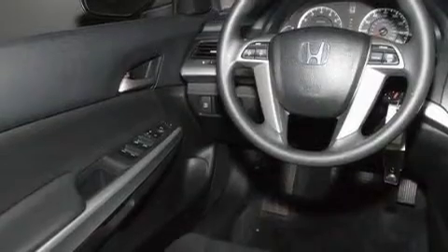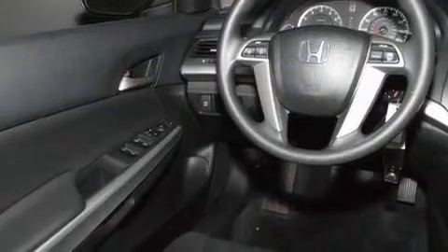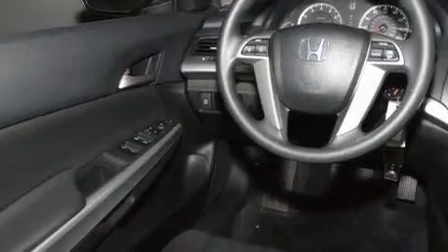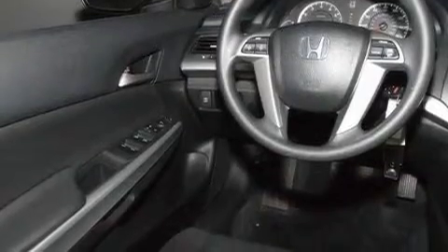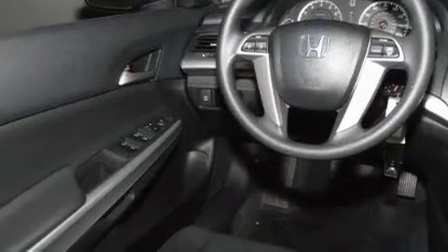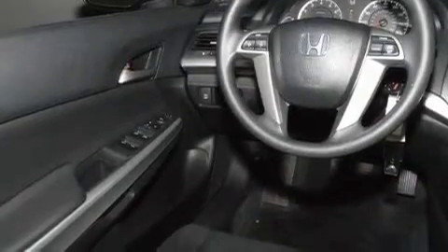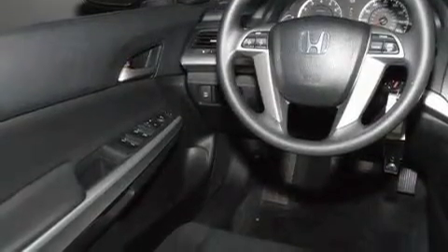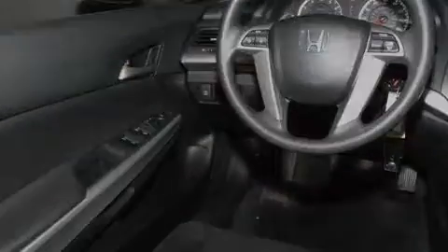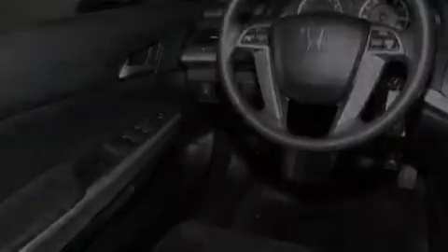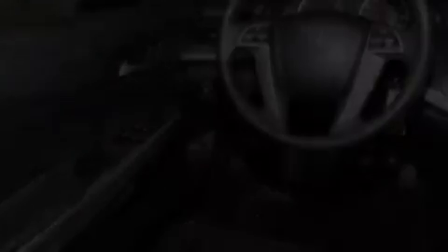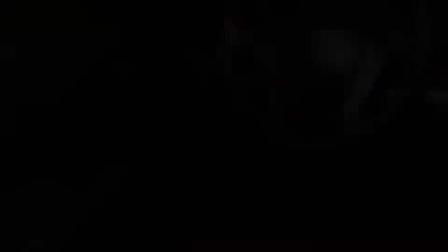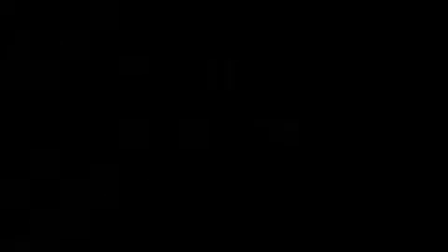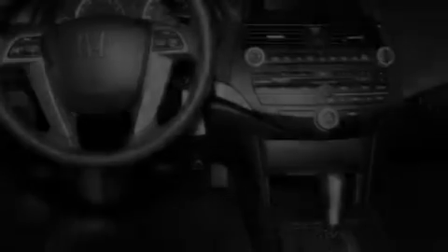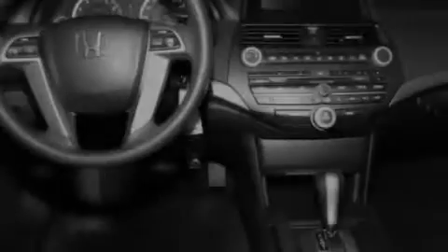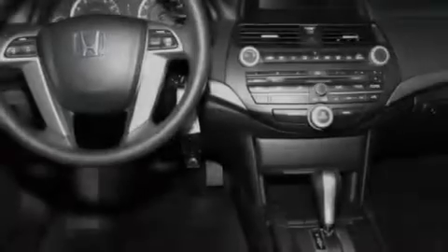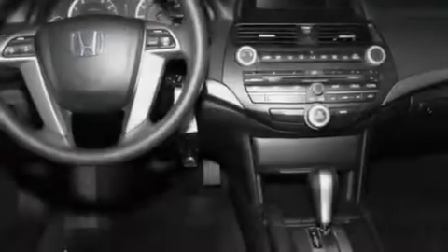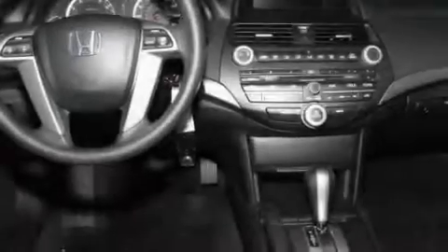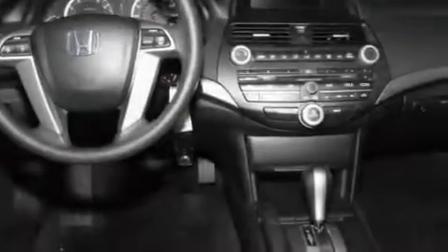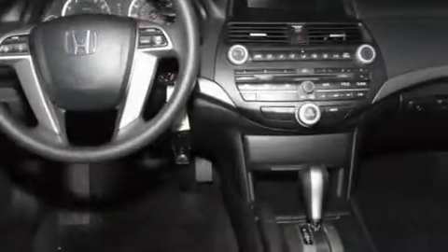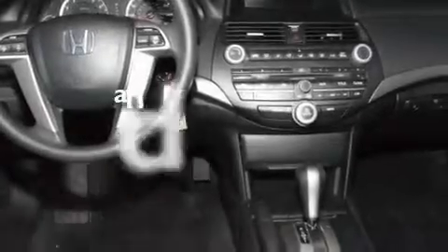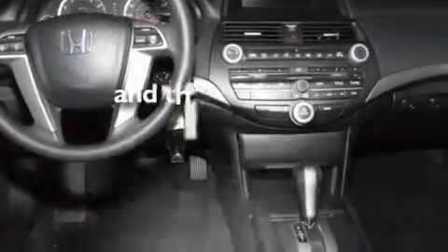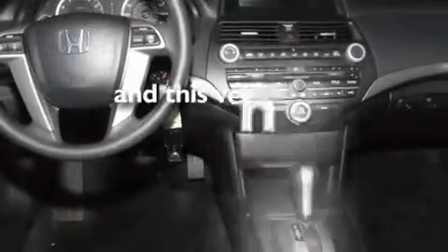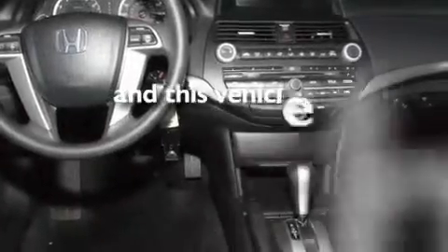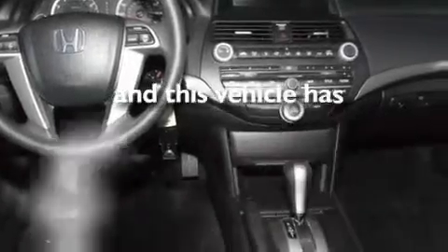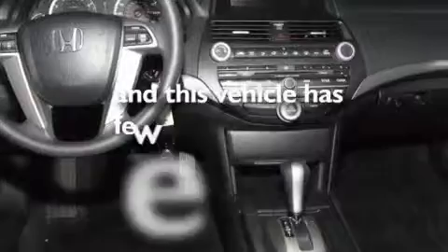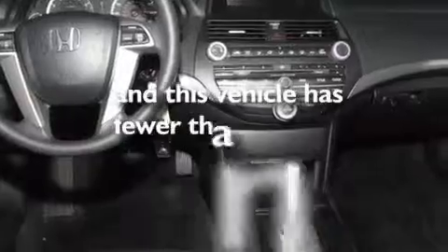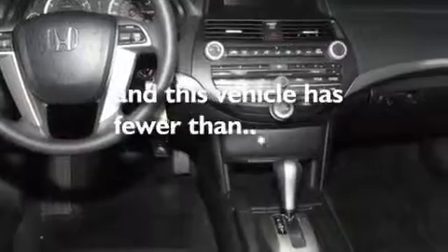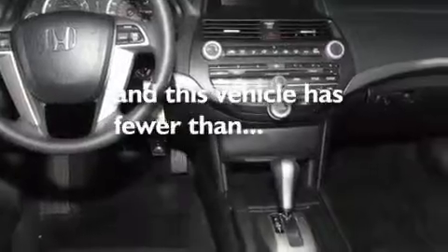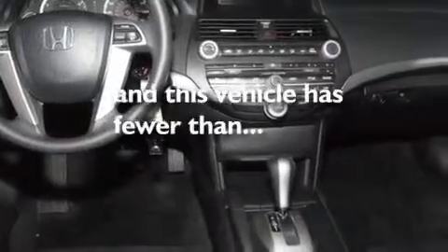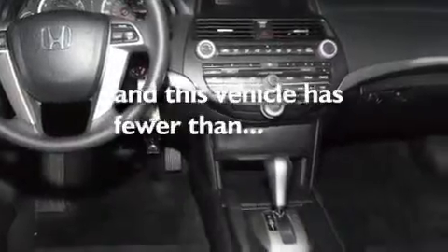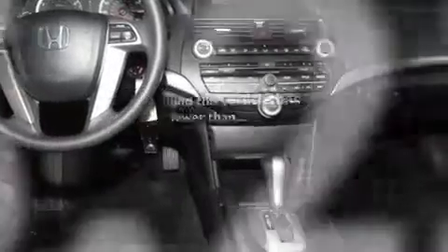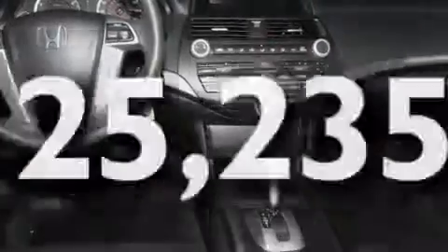Stylish 17-inch alloy wheels, a low tire pressure indicator, air conditioning, and this vehicle has less than 26,000 miles.